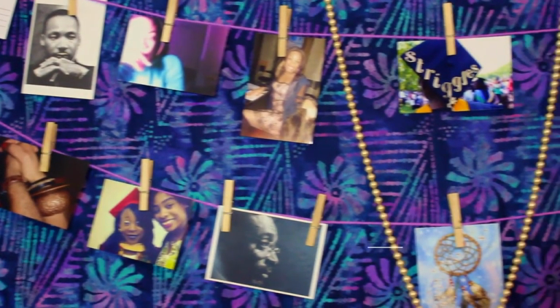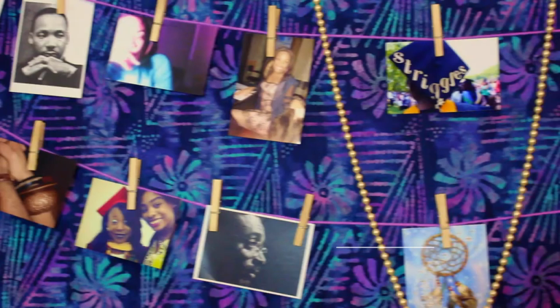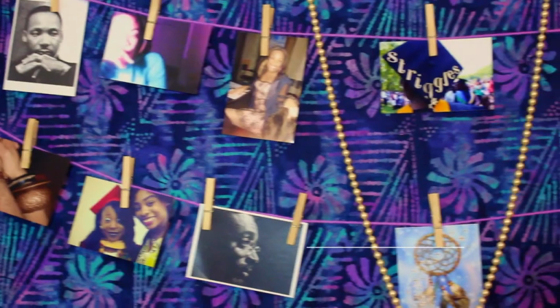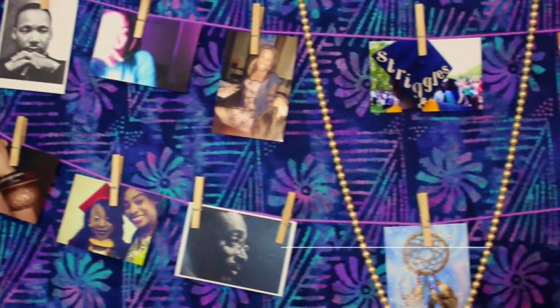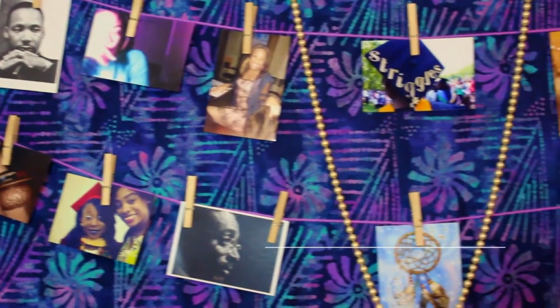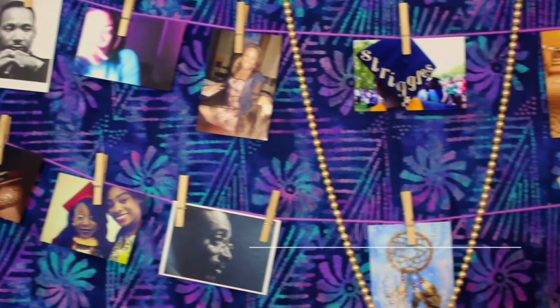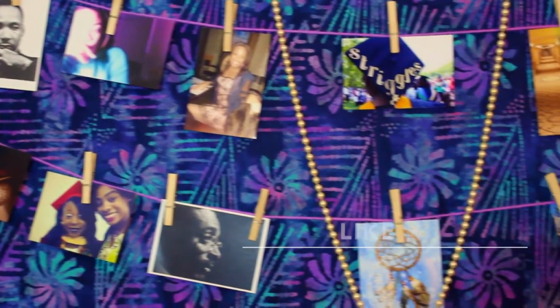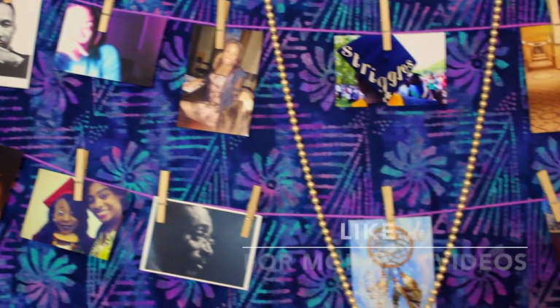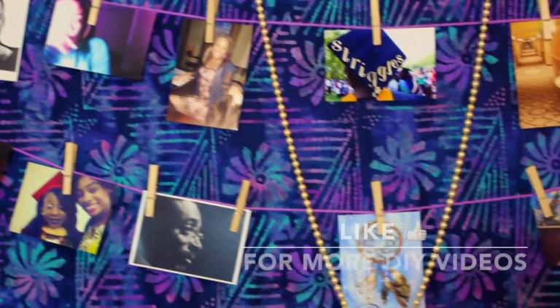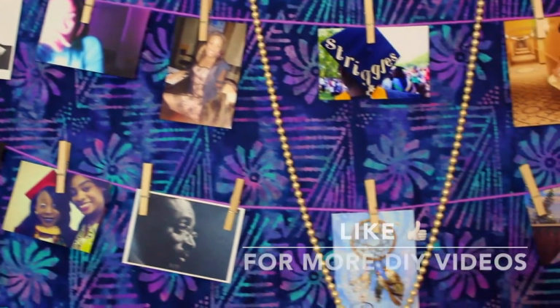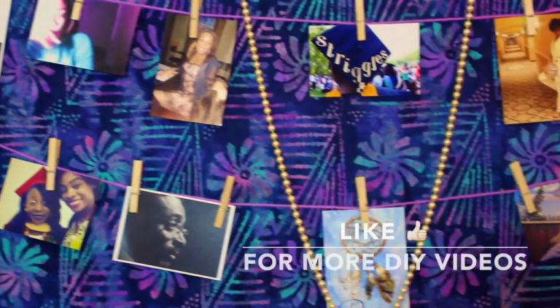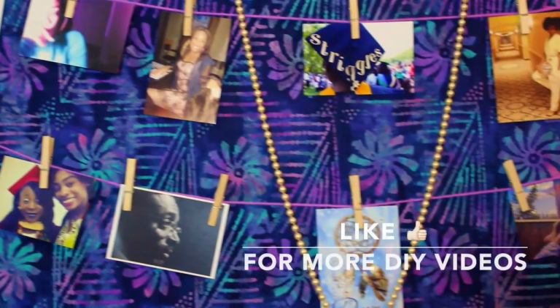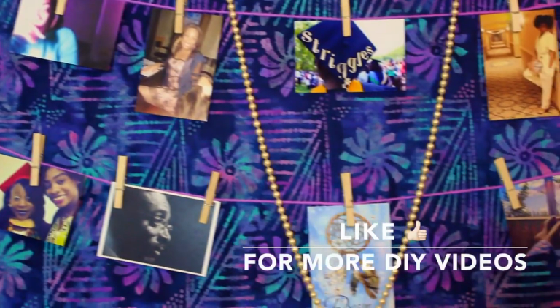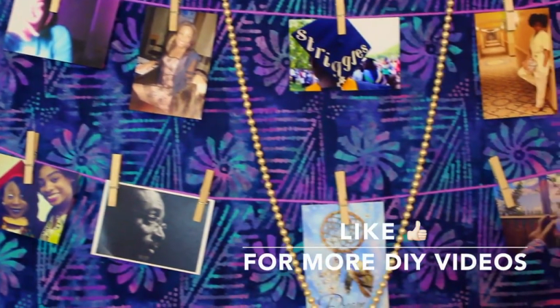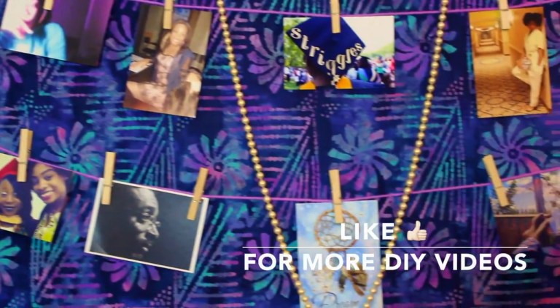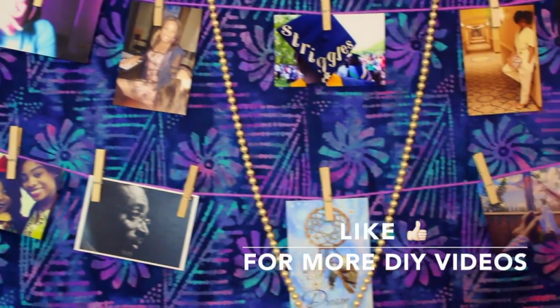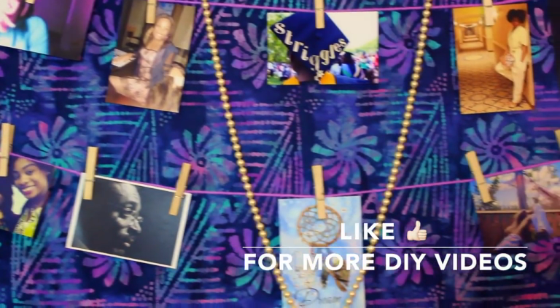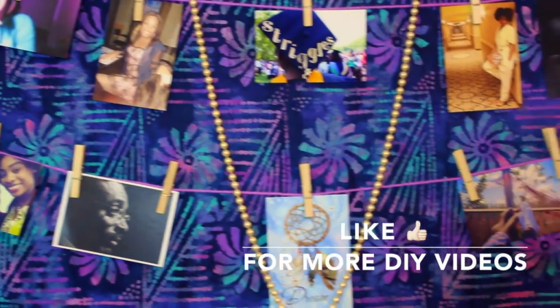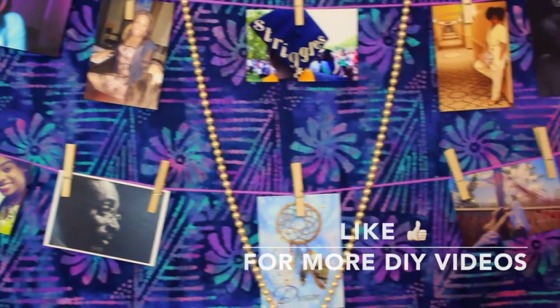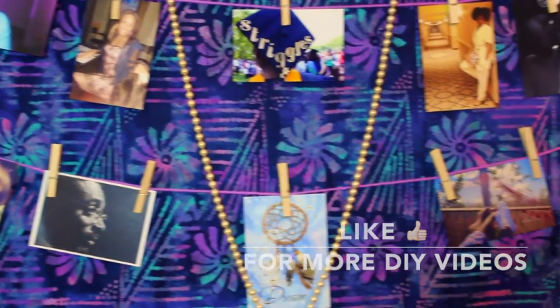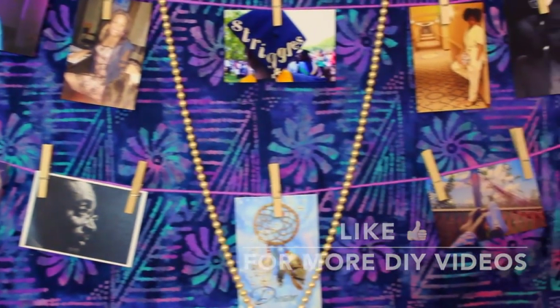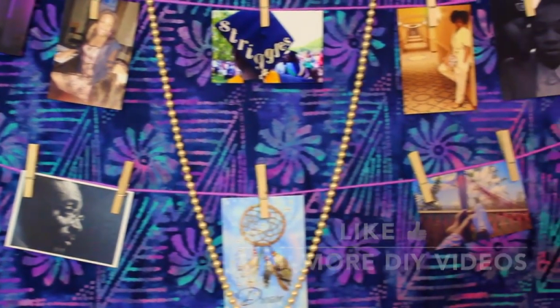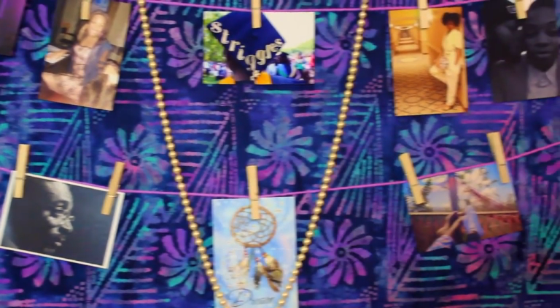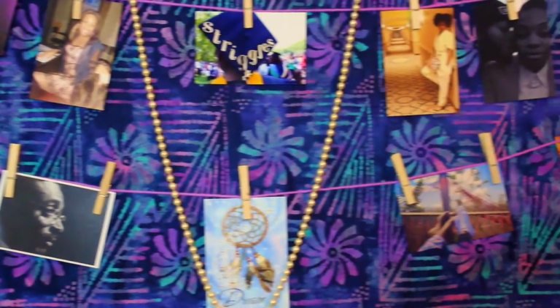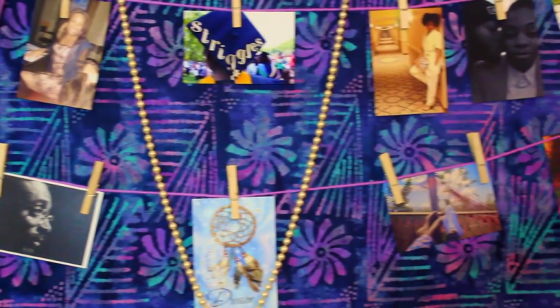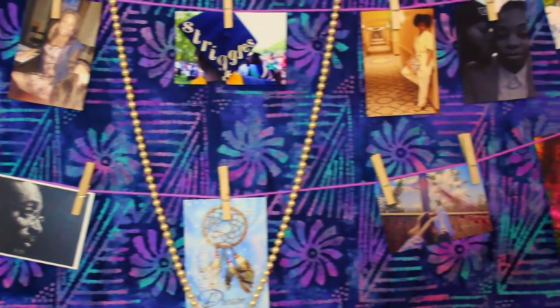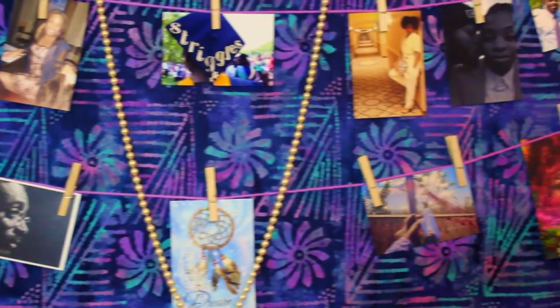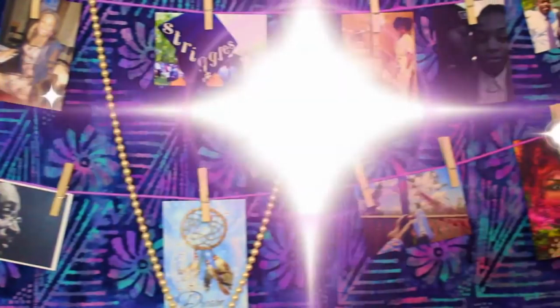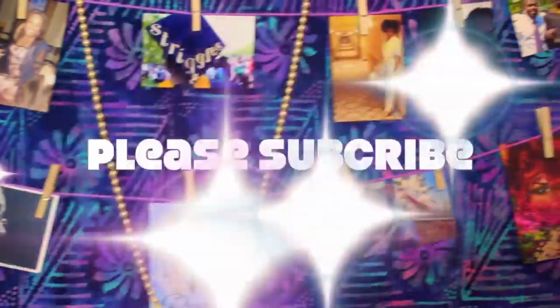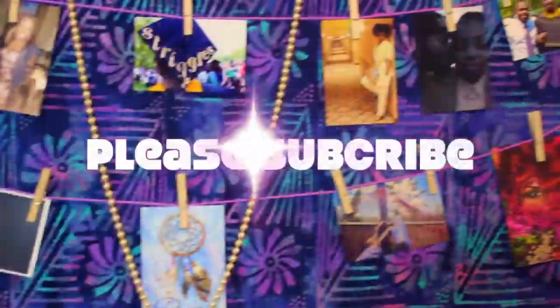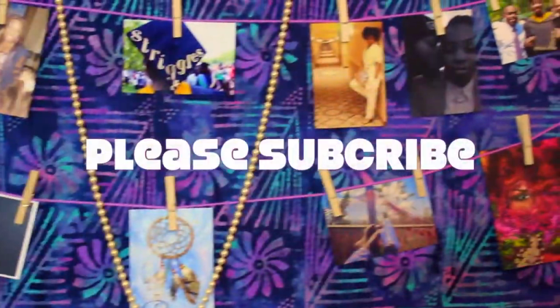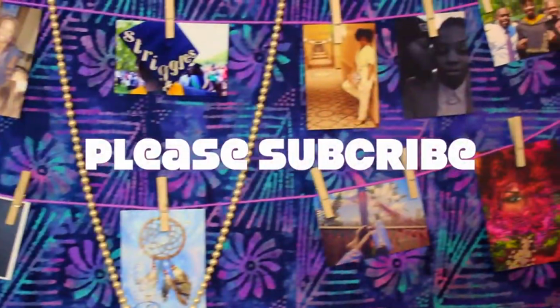Just play around with your imagination and let your creativity flow.